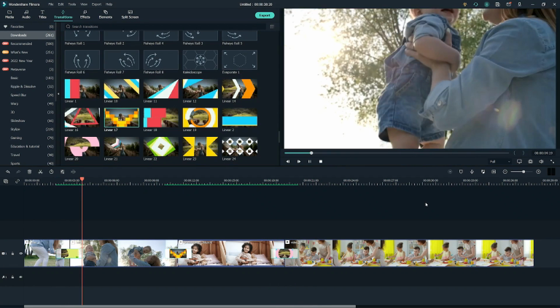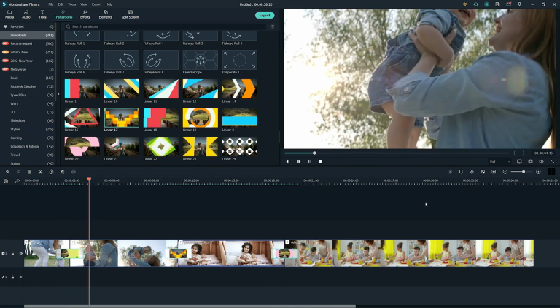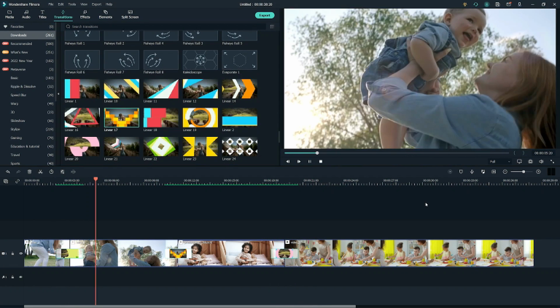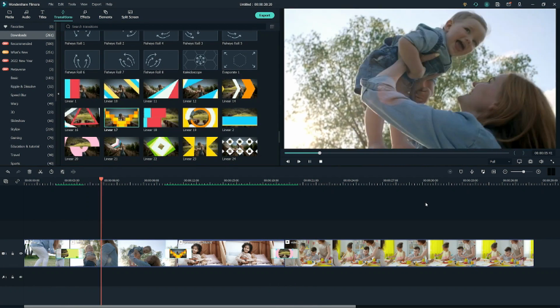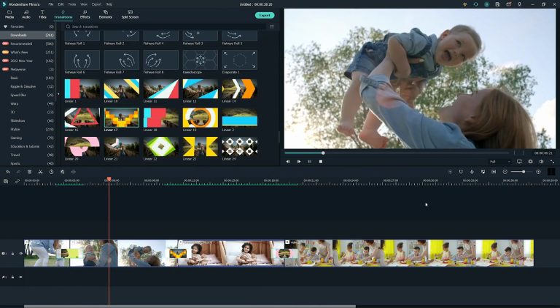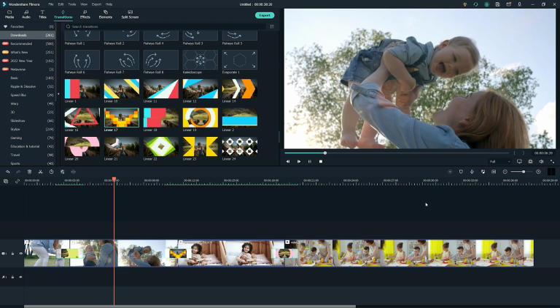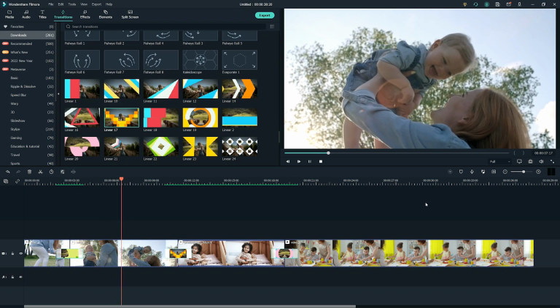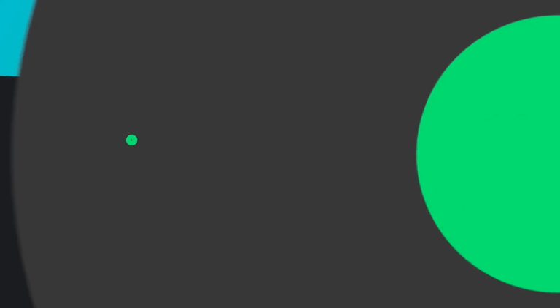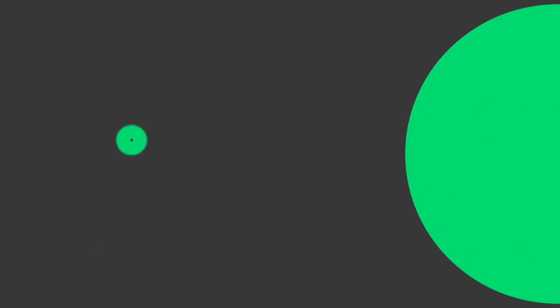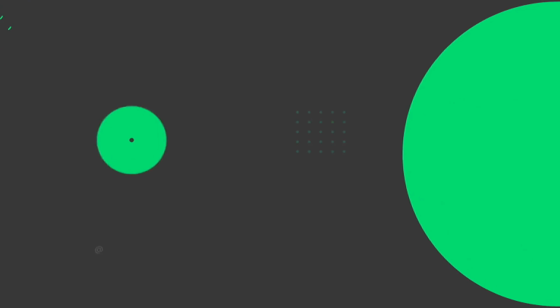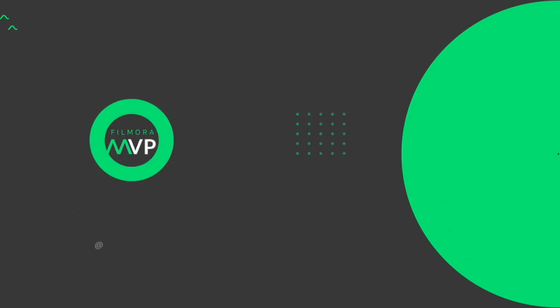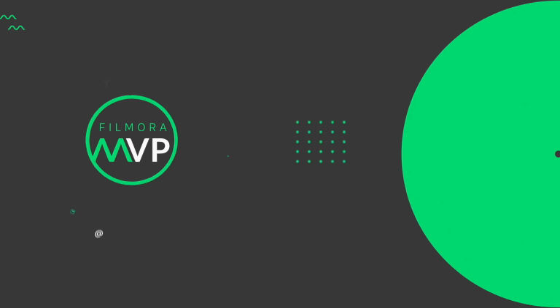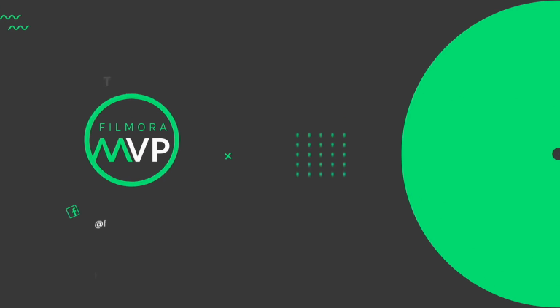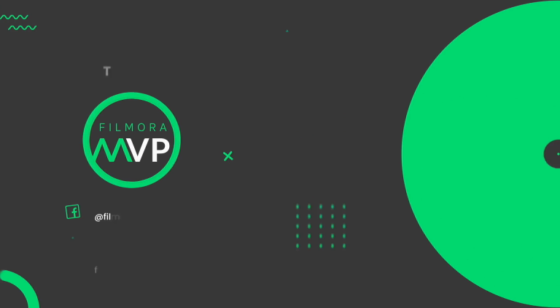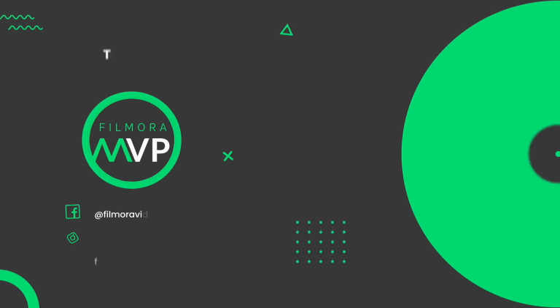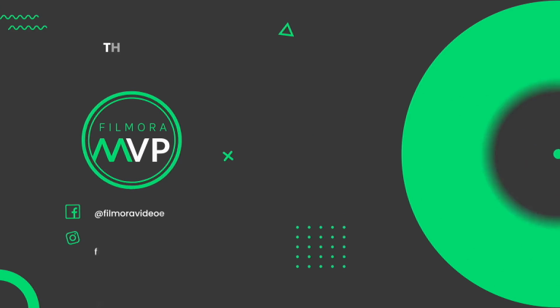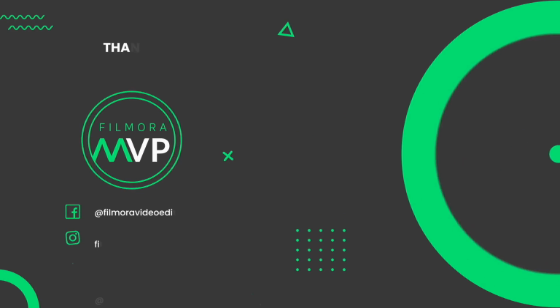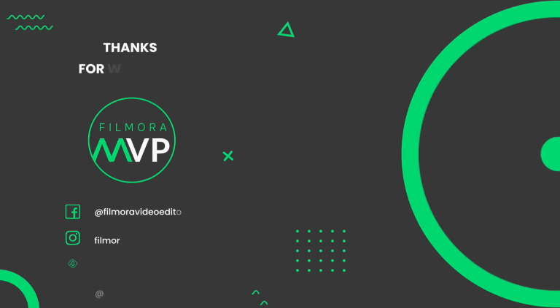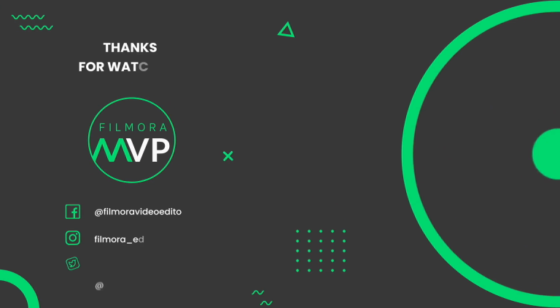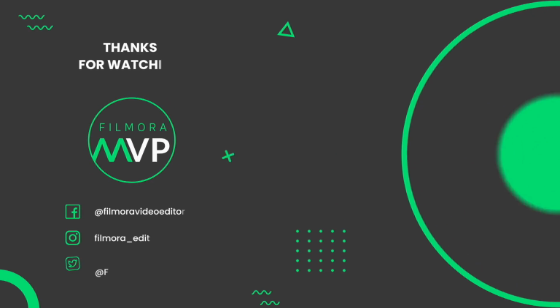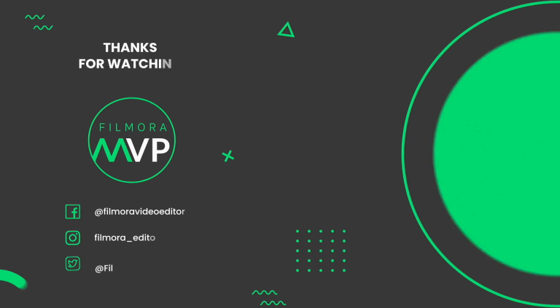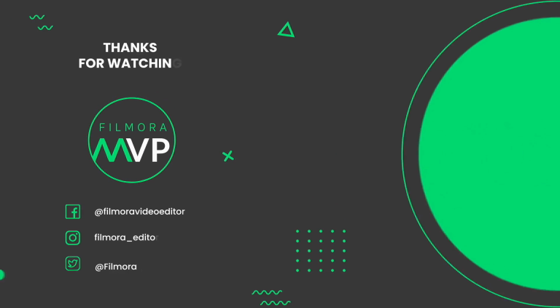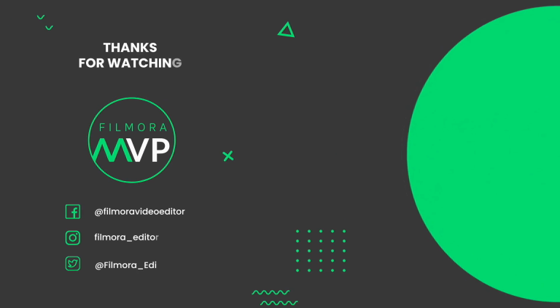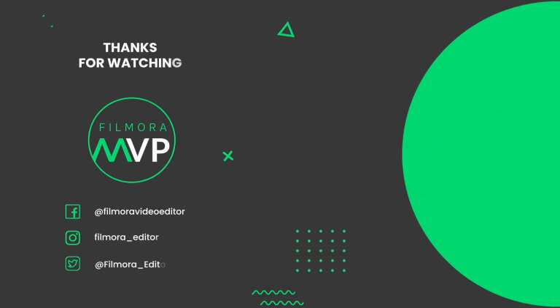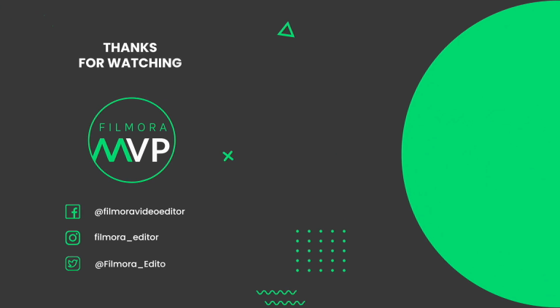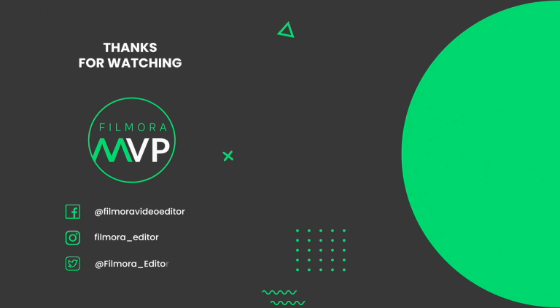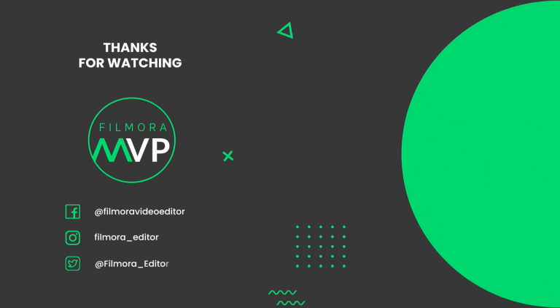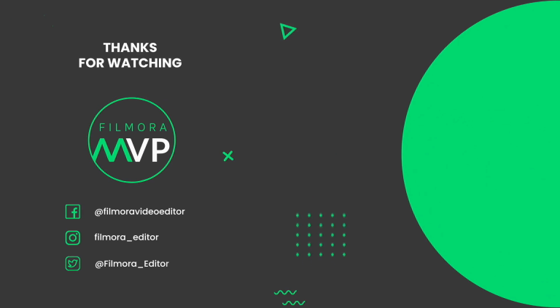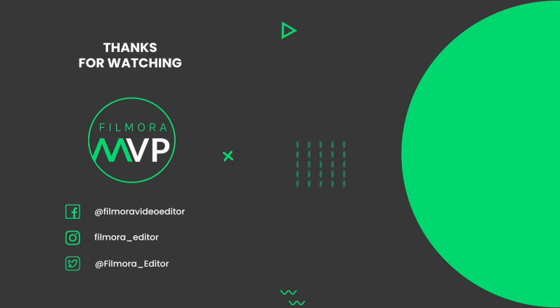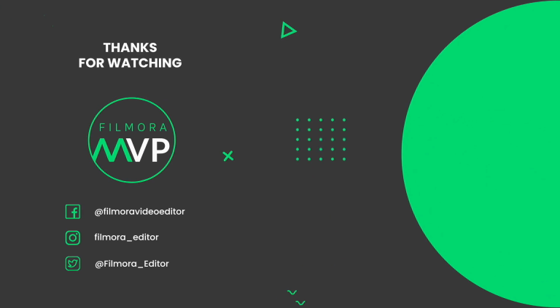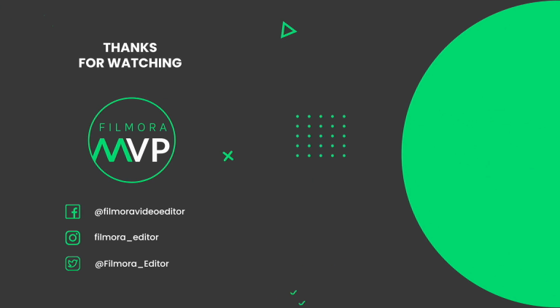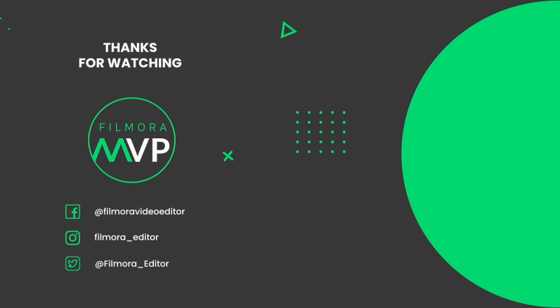If you think this content is helpful, please subscribe to this channel — Filmora MVP — and share our videos. We will bring more exciting content to you.